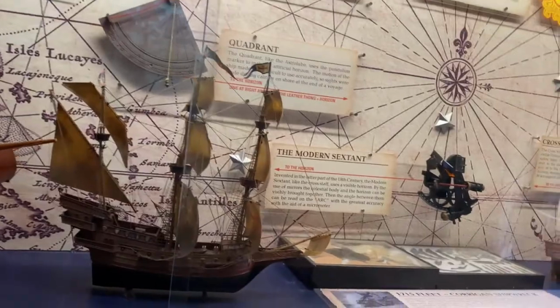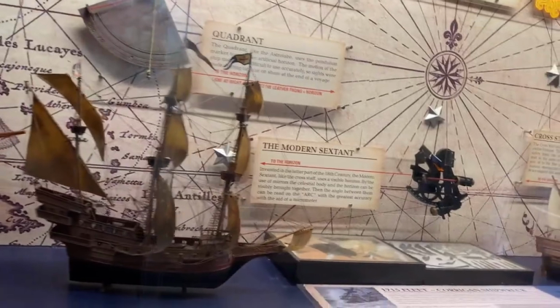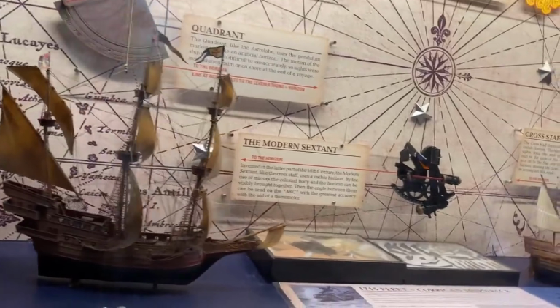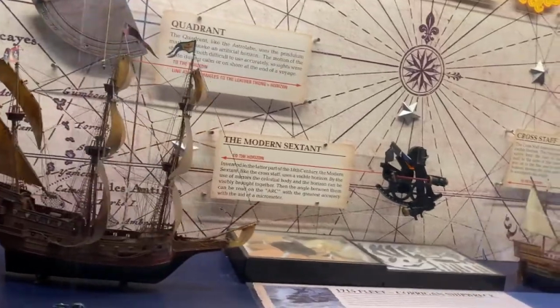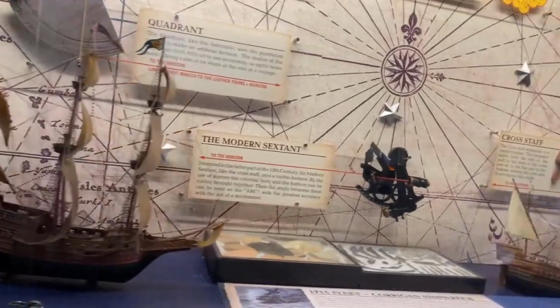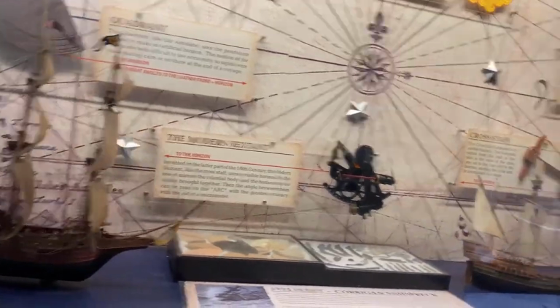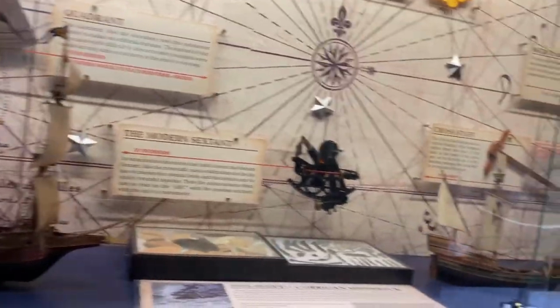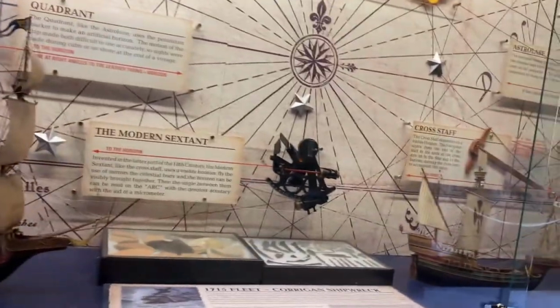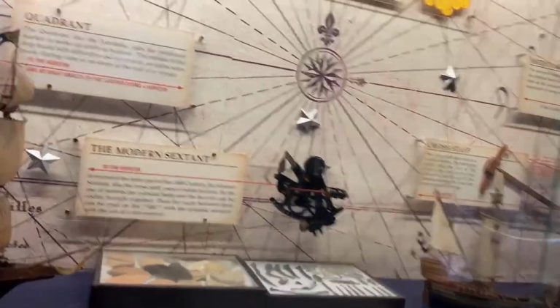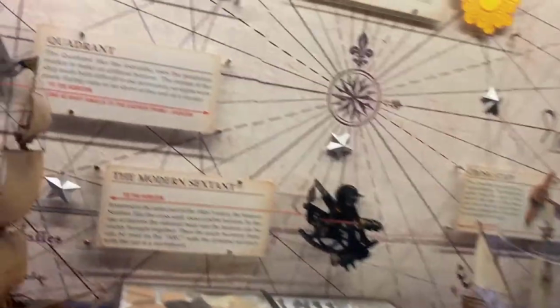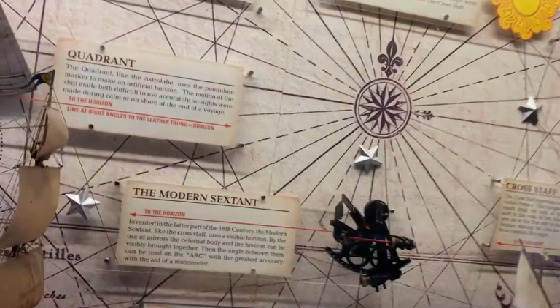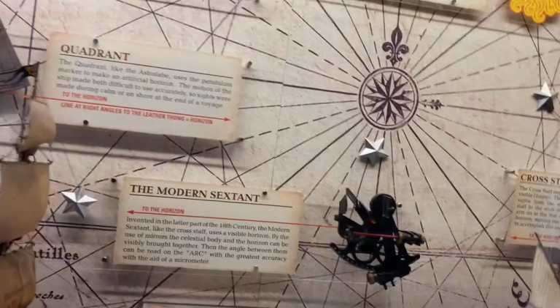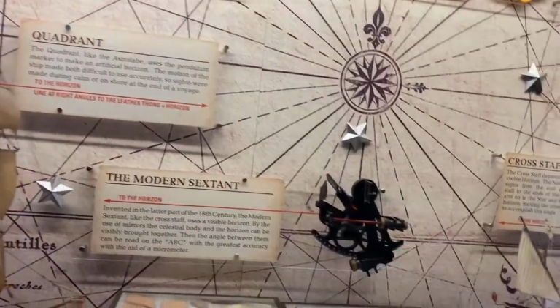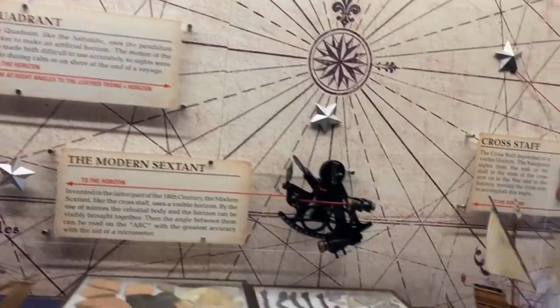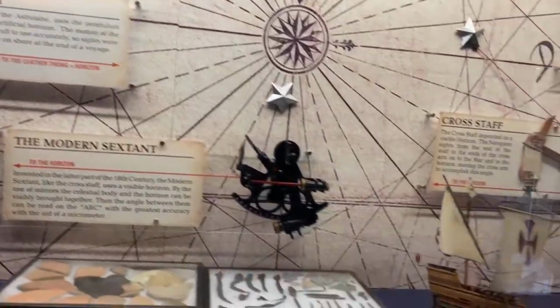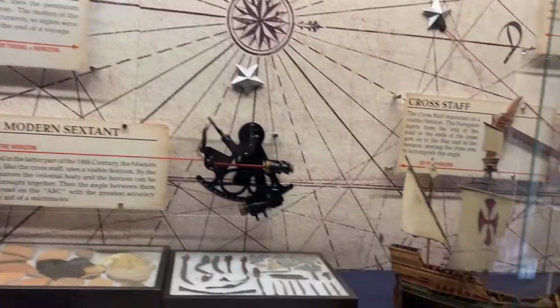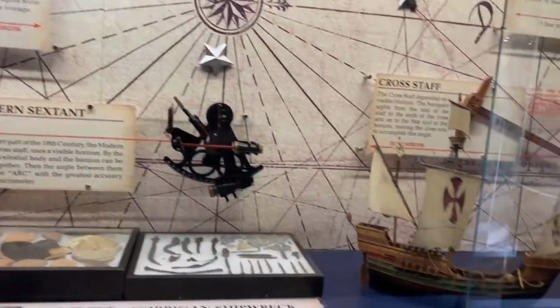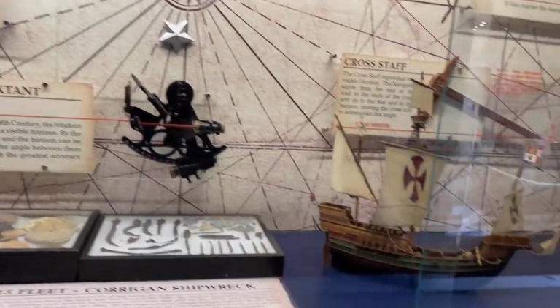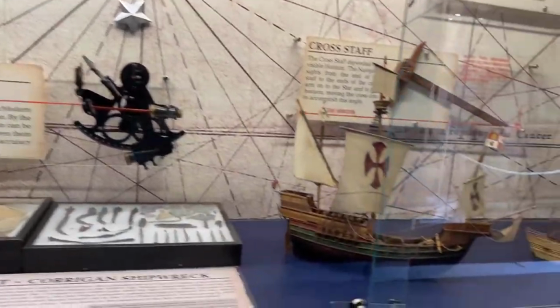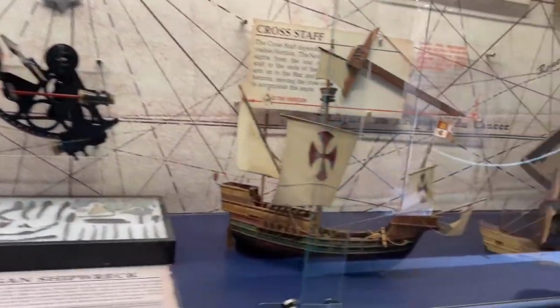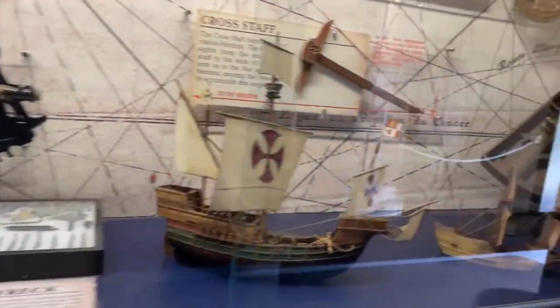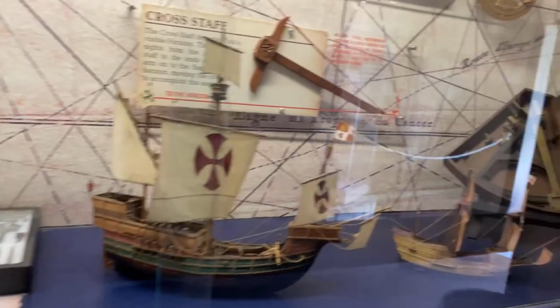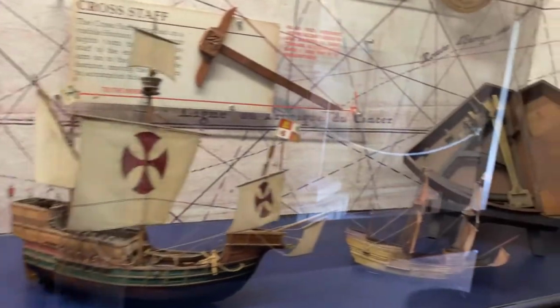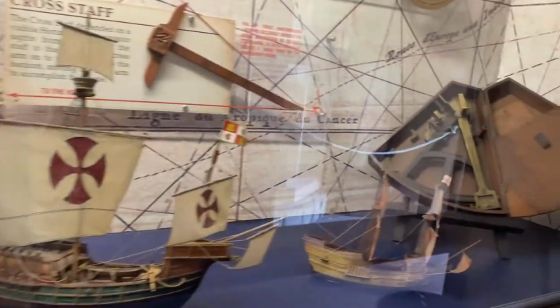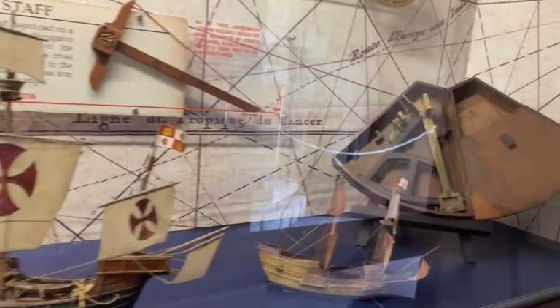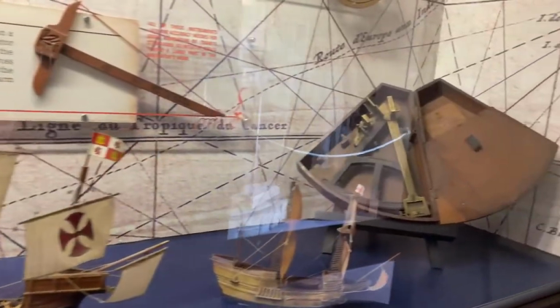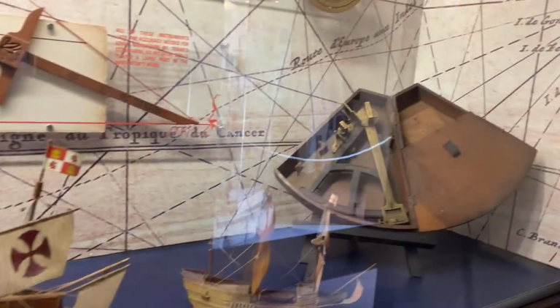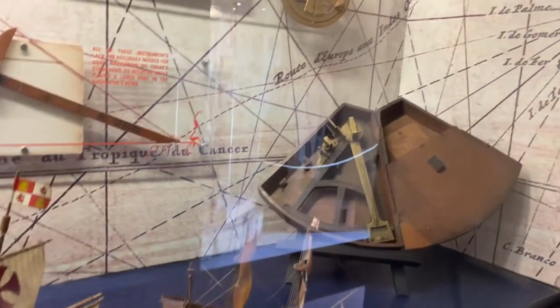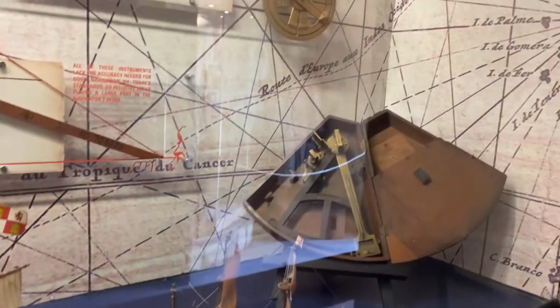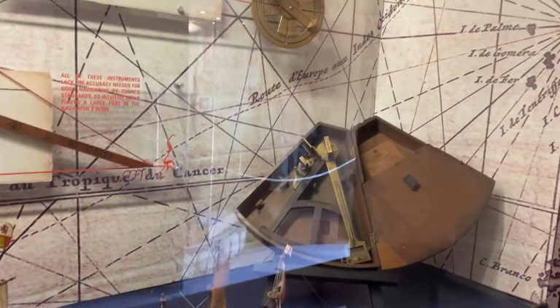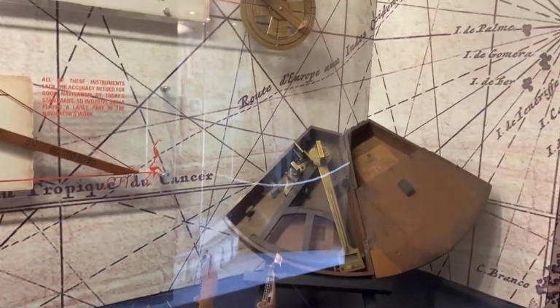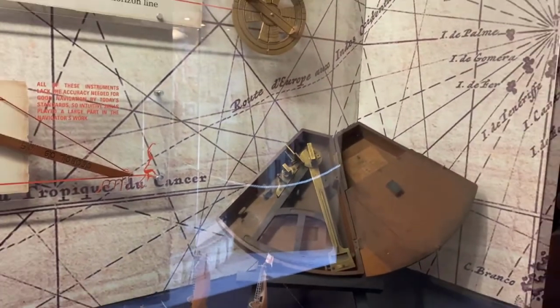Different areas of ships. Tools that were used on ships for navigation.